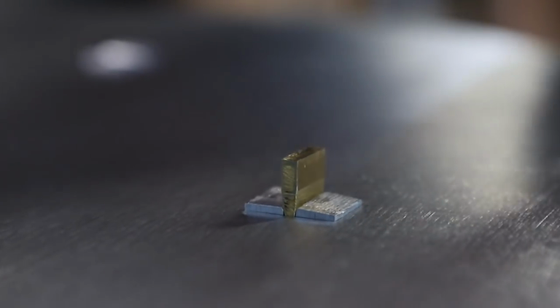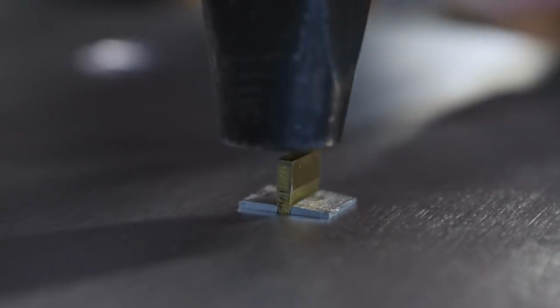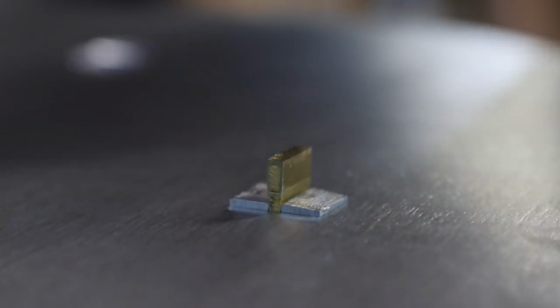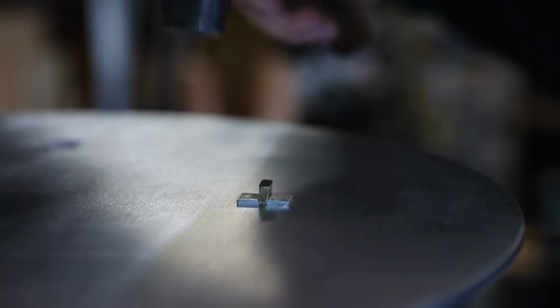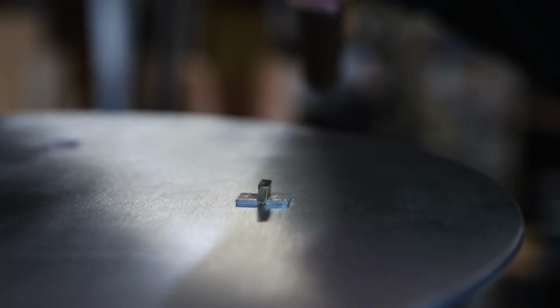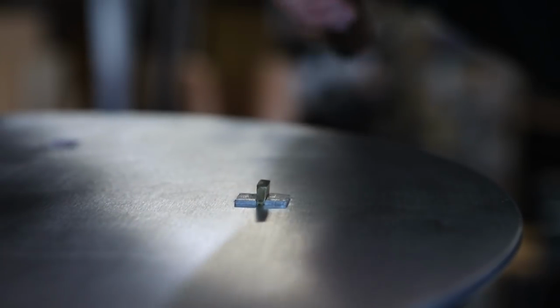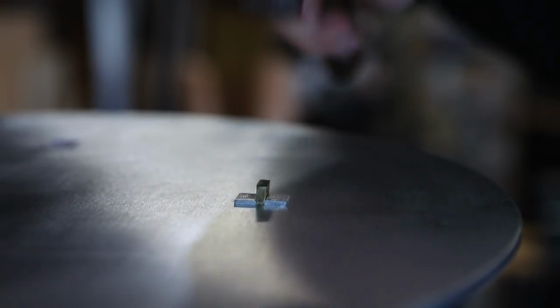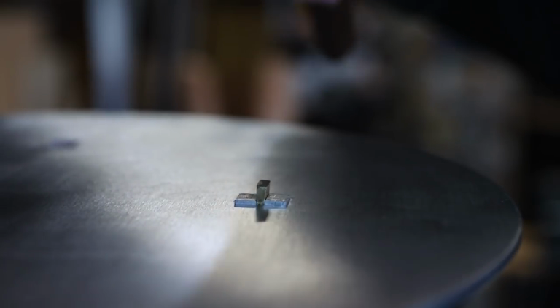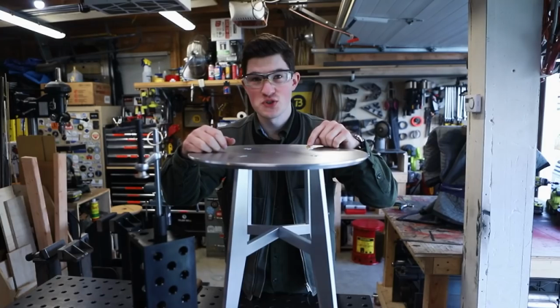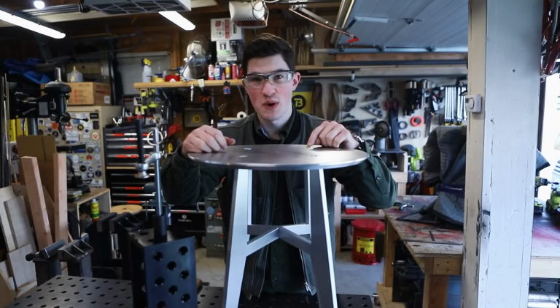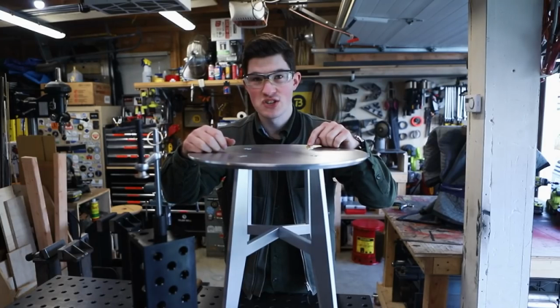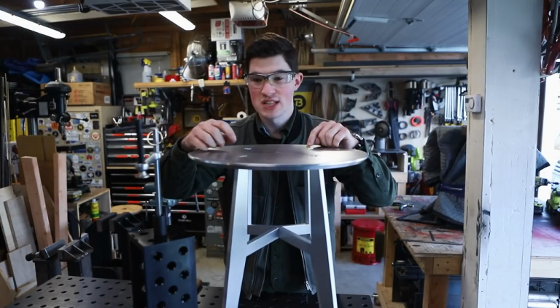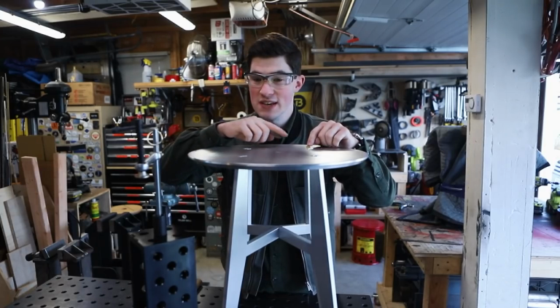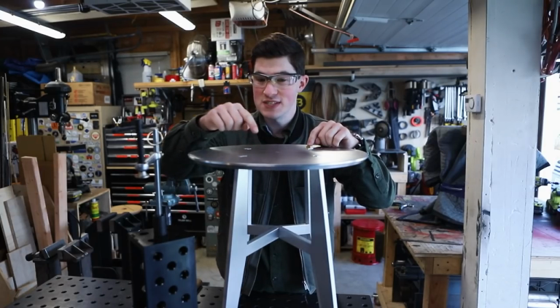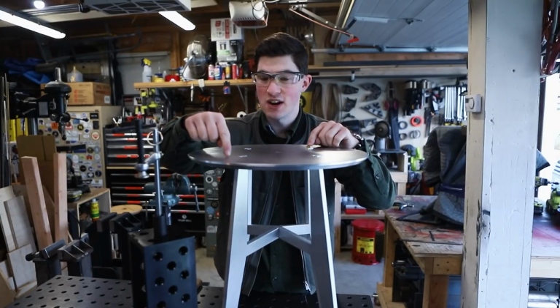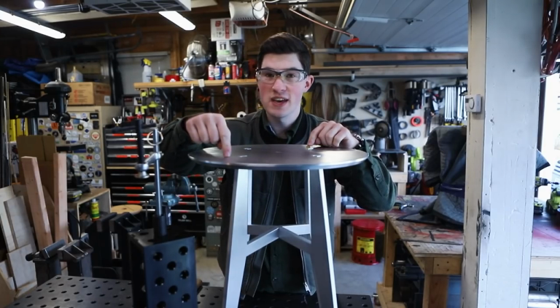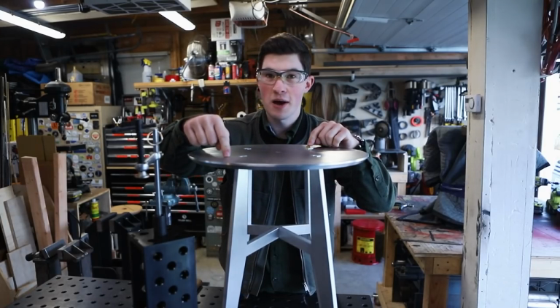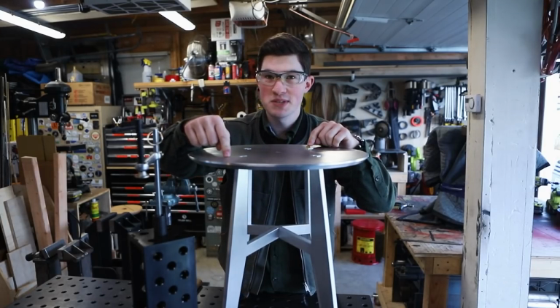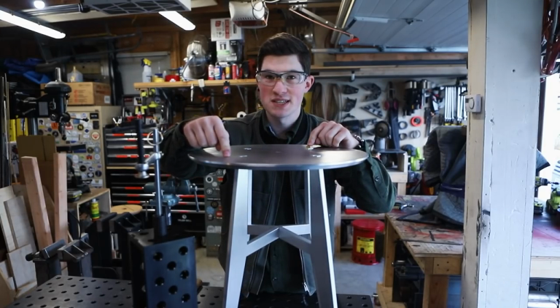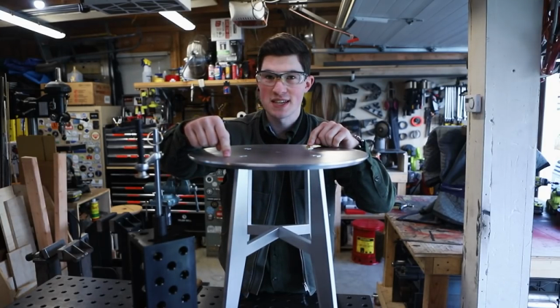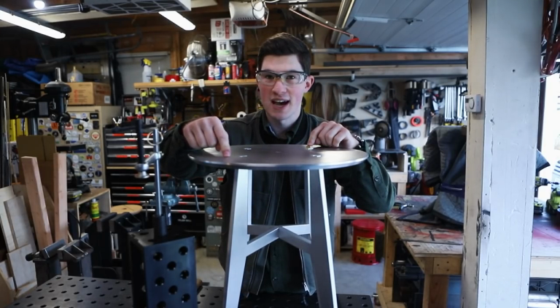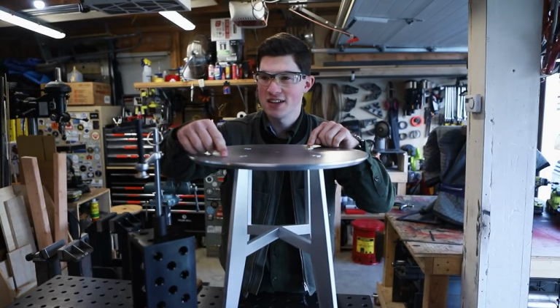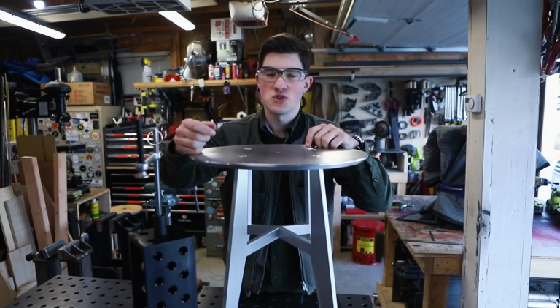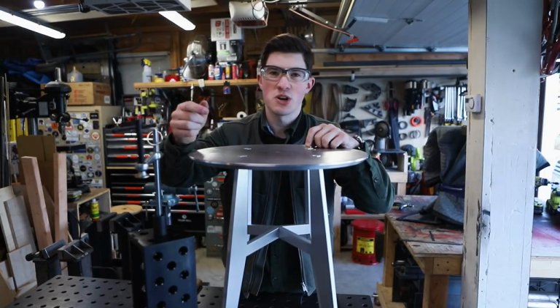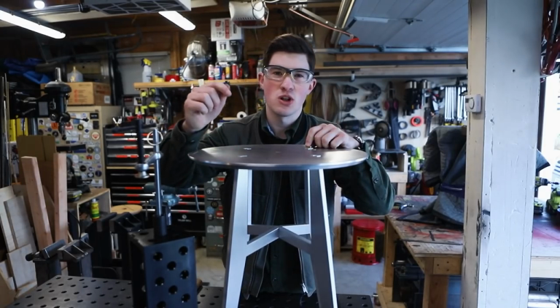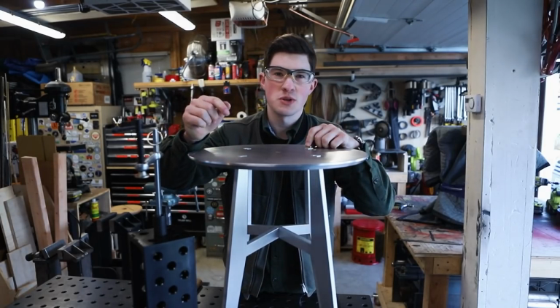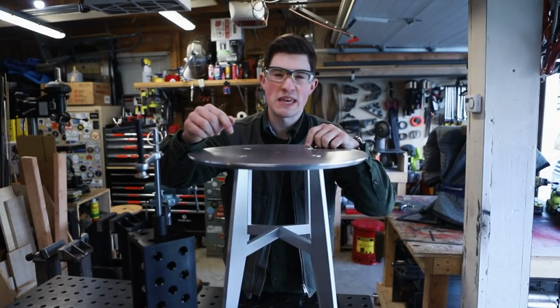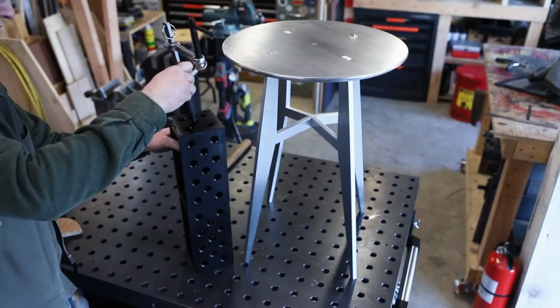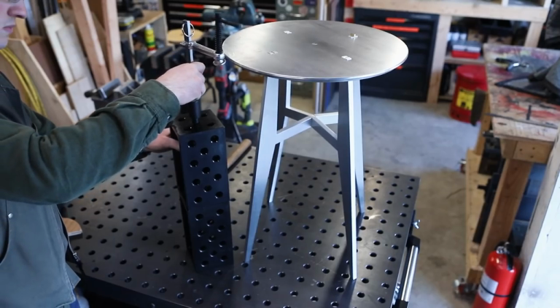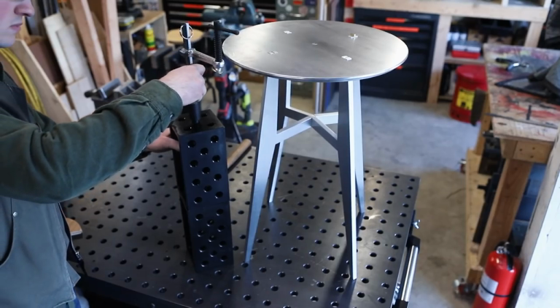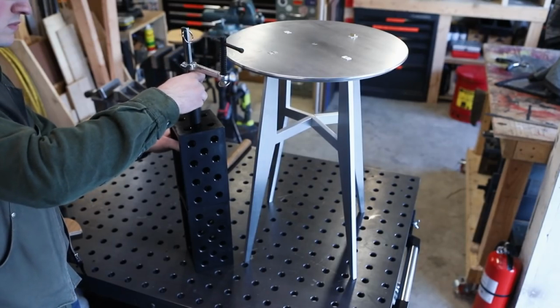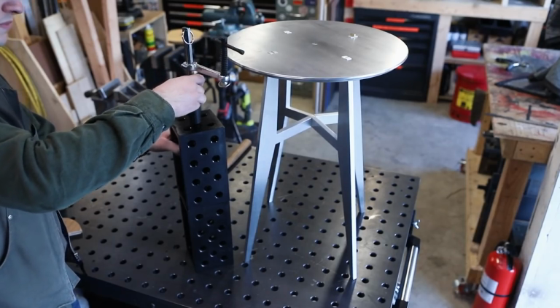So after driving in this first wedge, it lifted on the opposite side, so I'm going to close up the gap with a clamp.